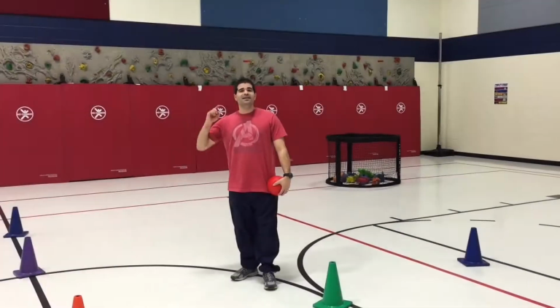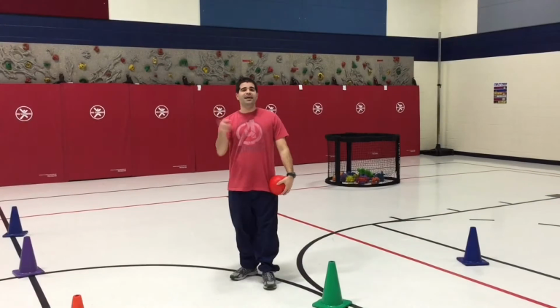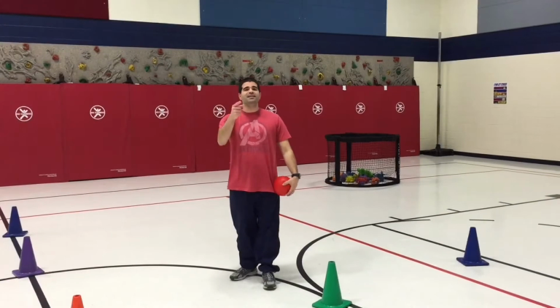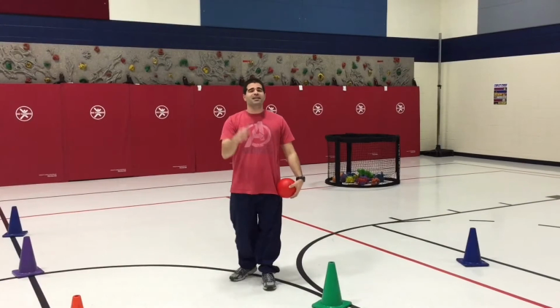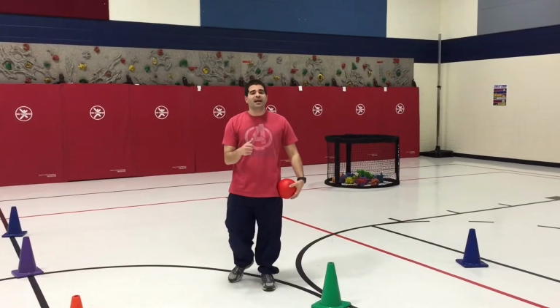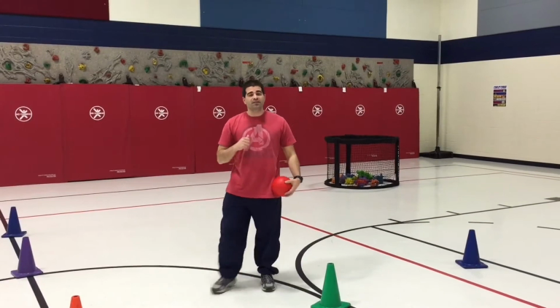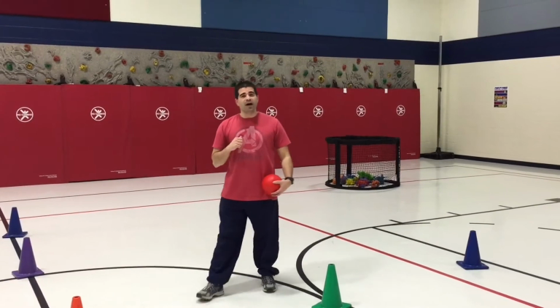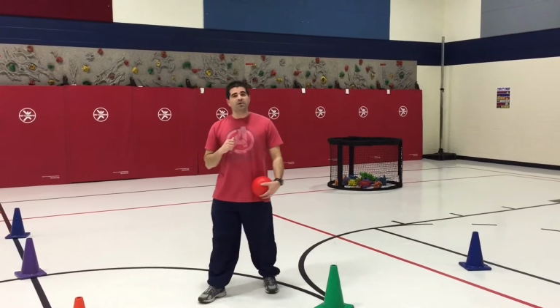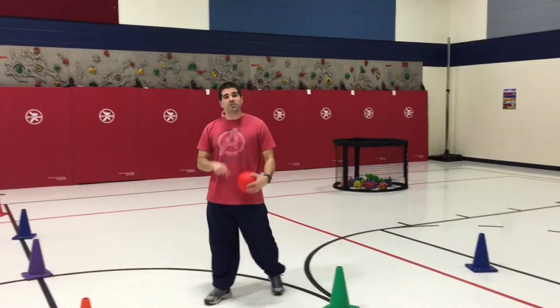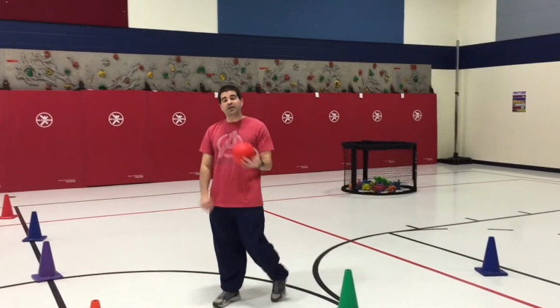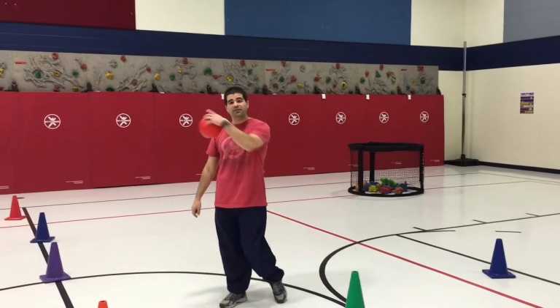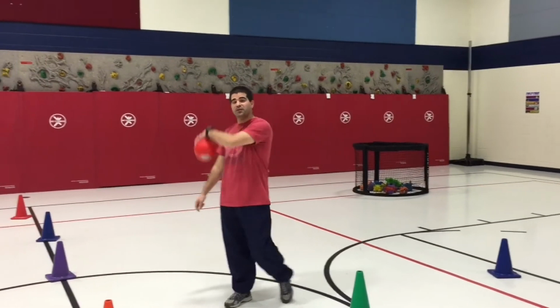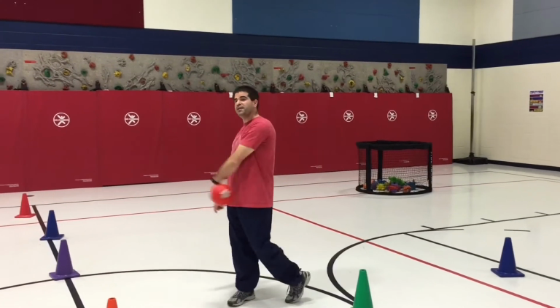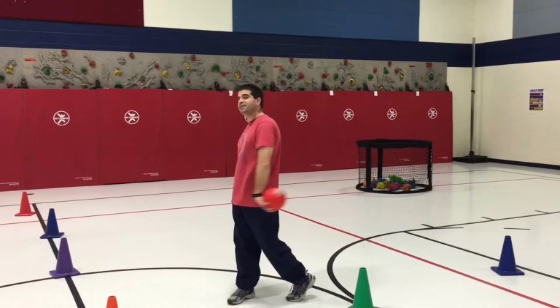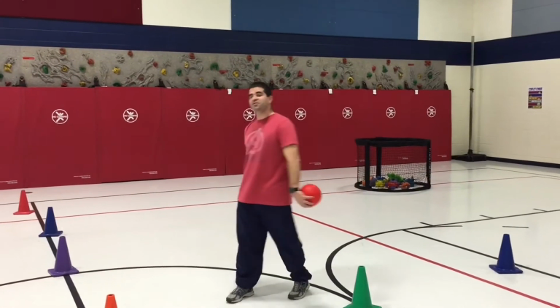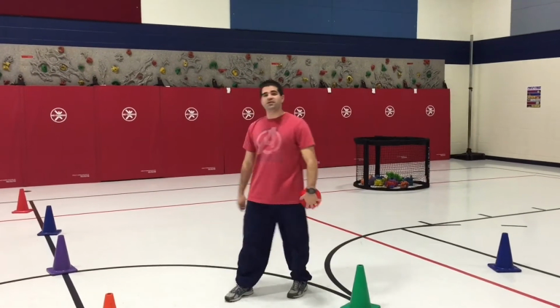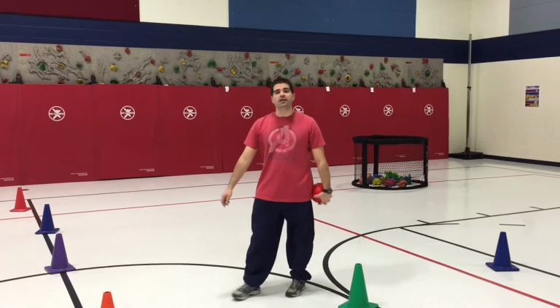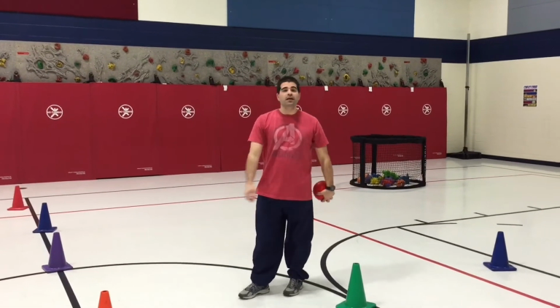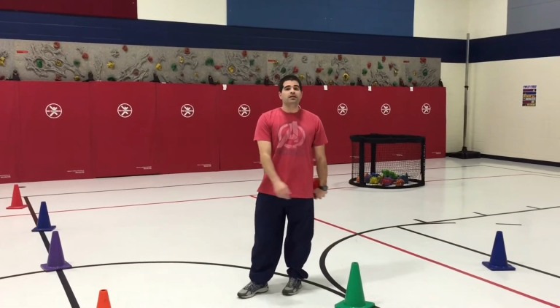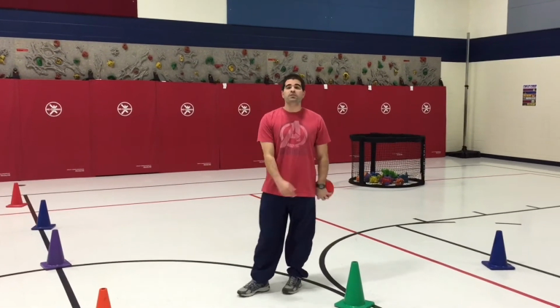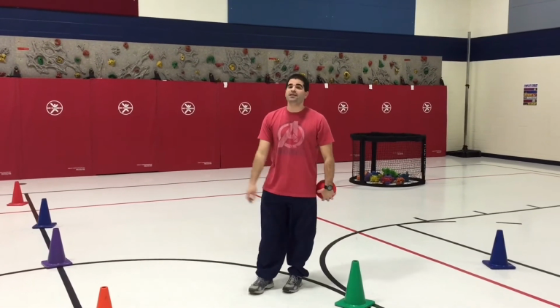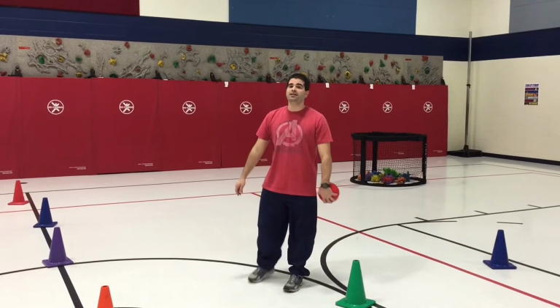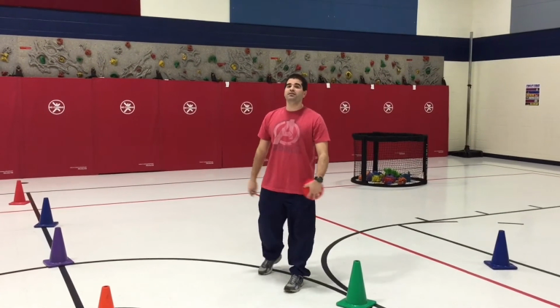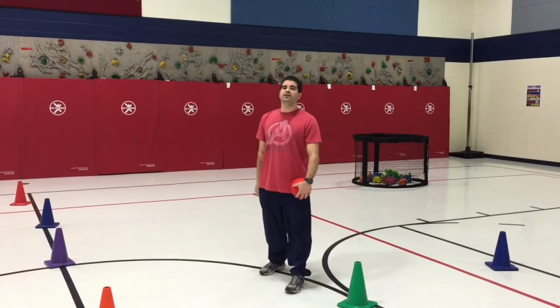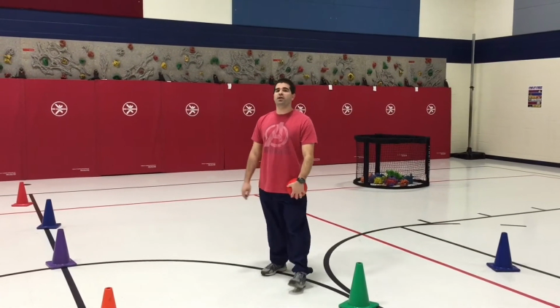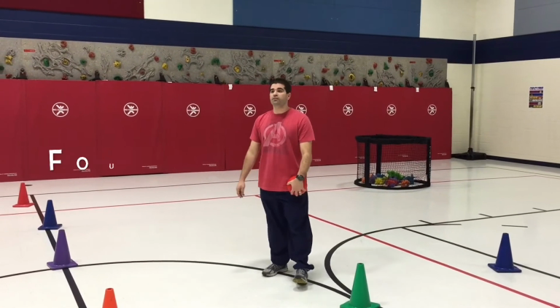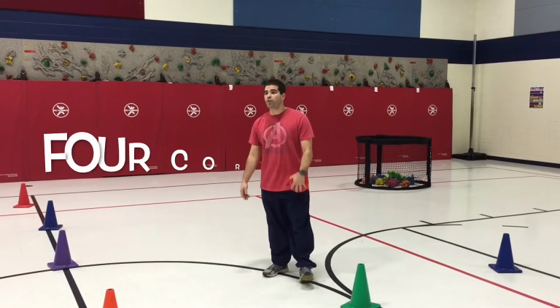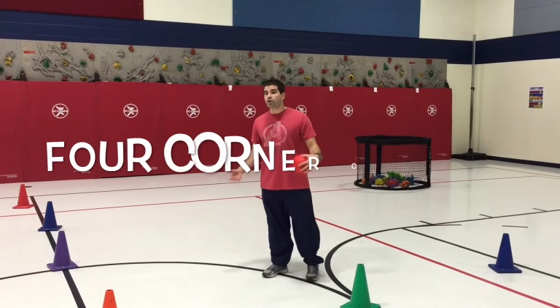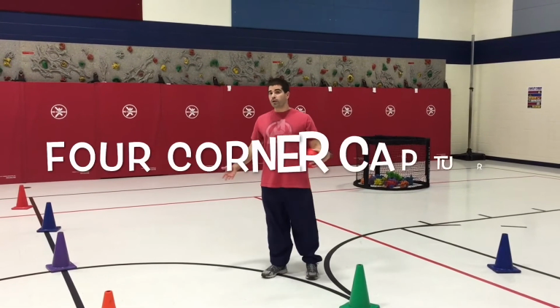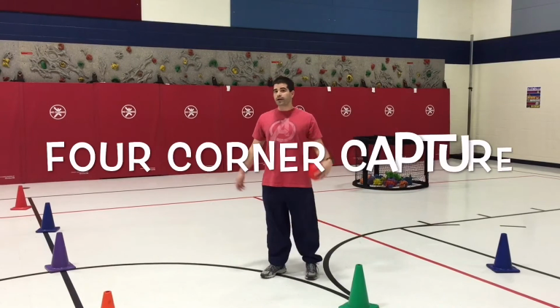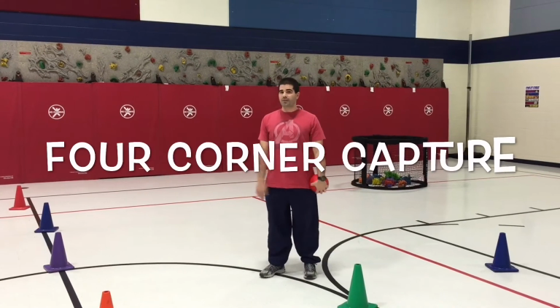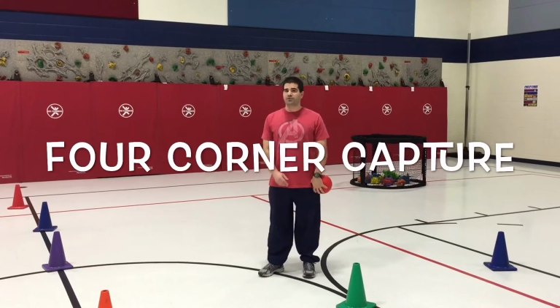Hey, let's get active. I'm Coach Pearl. Thank you for tuning in to Teach PhysEd. This week's activity is called Four Quarter Capture.